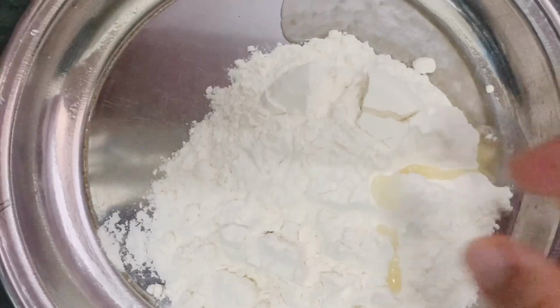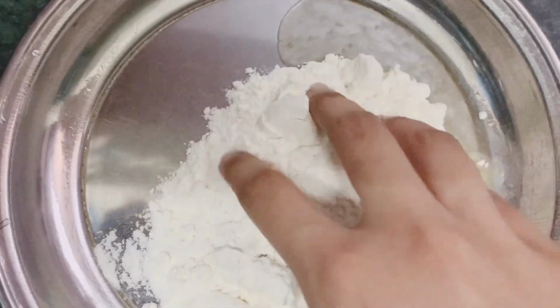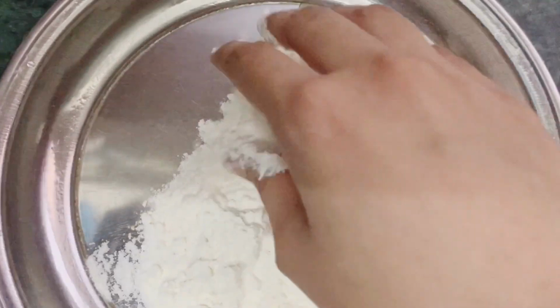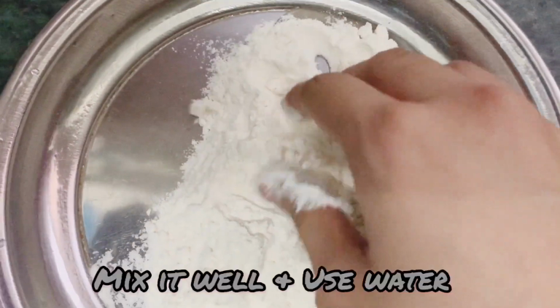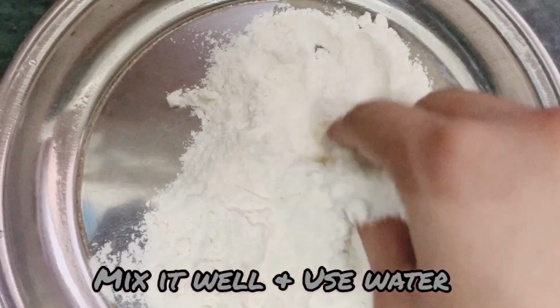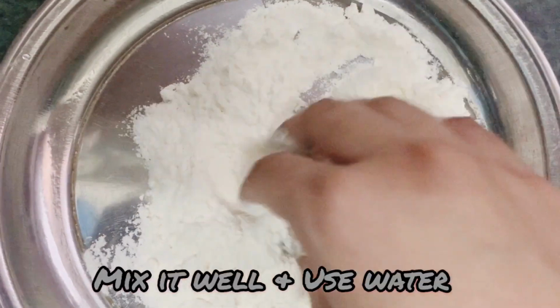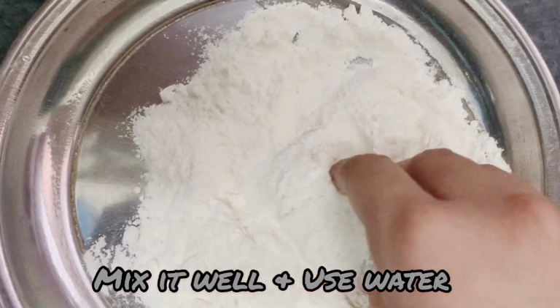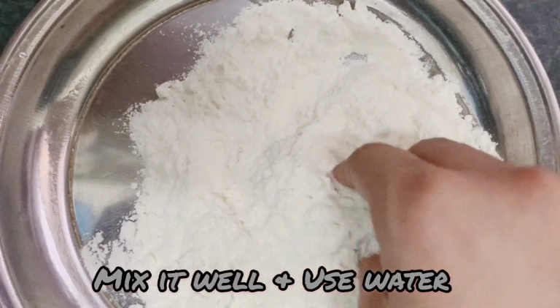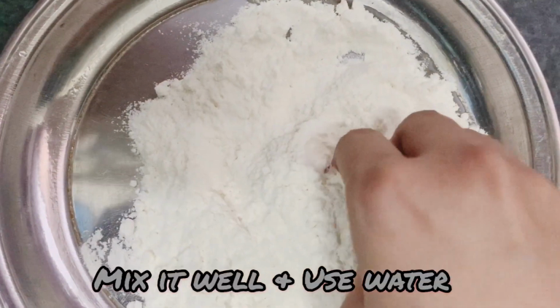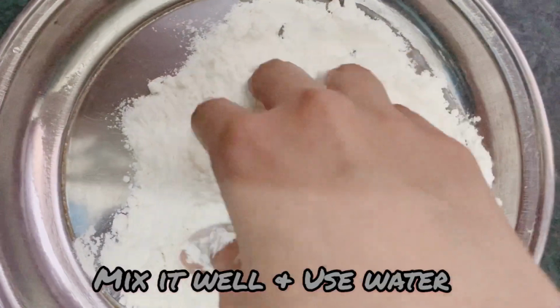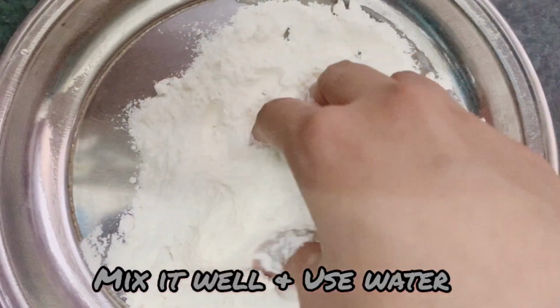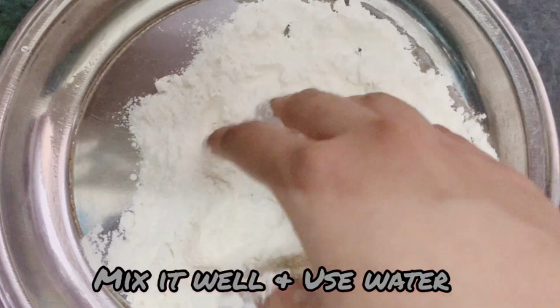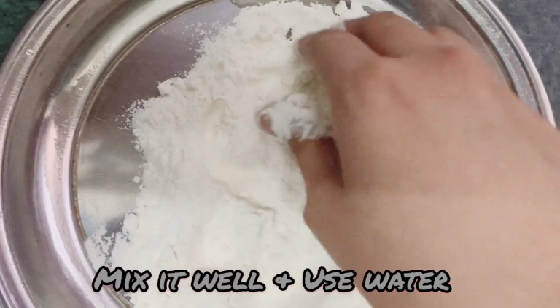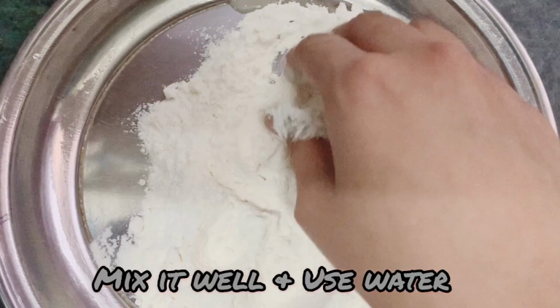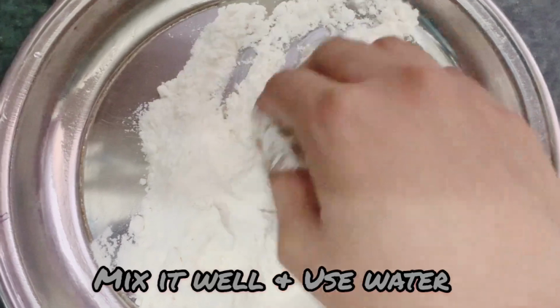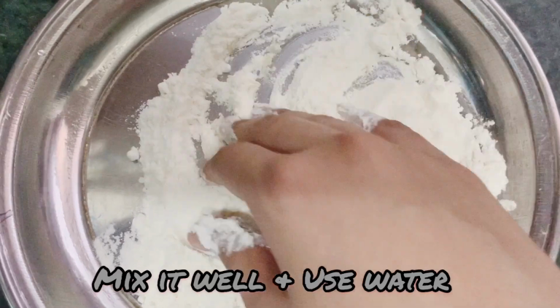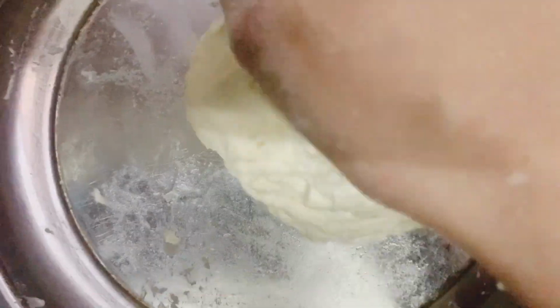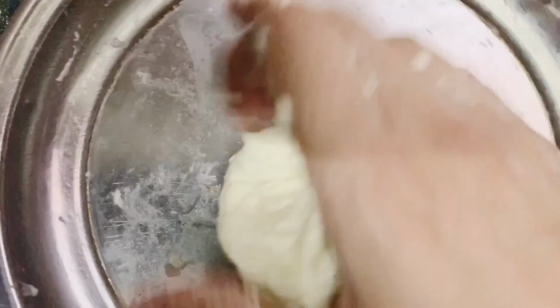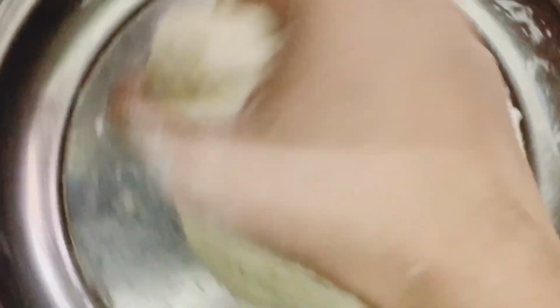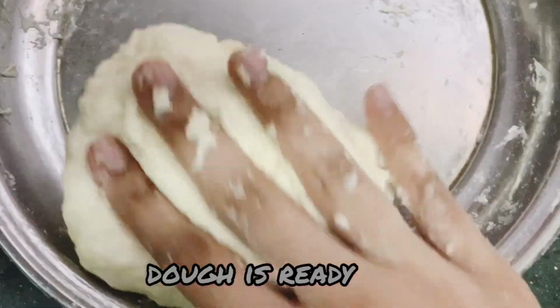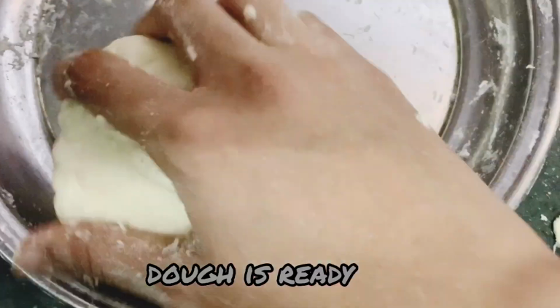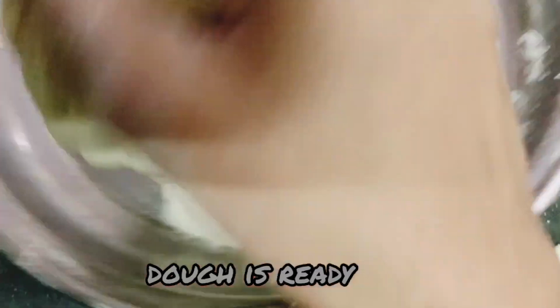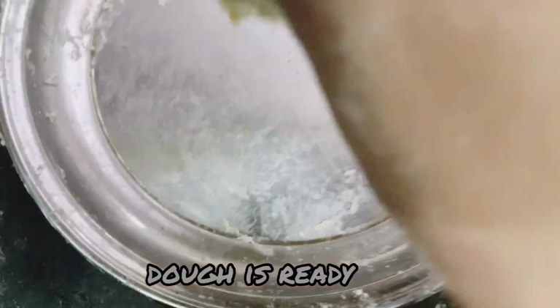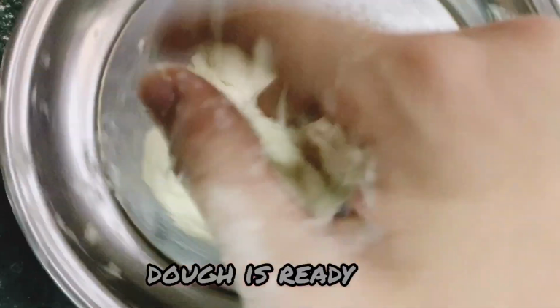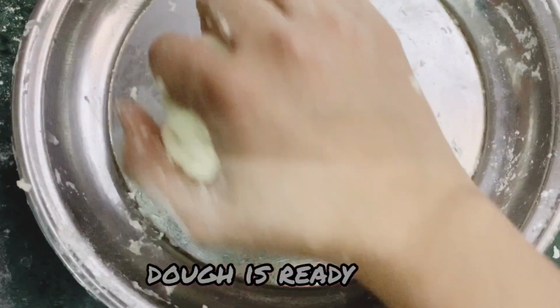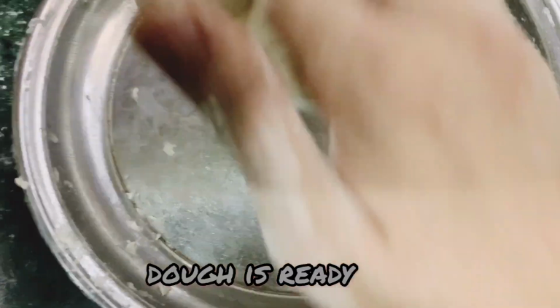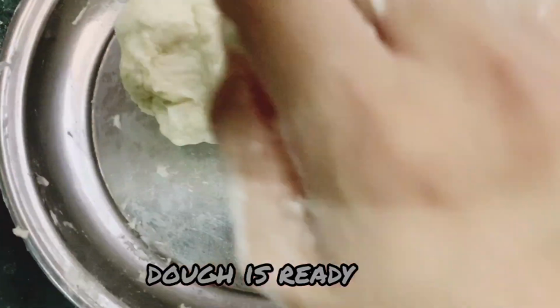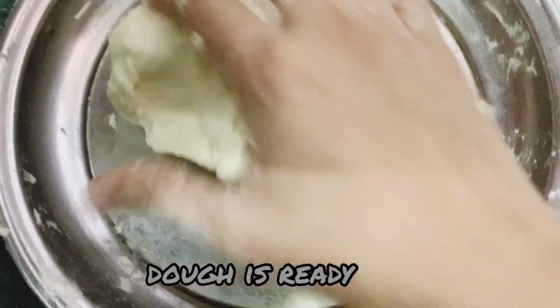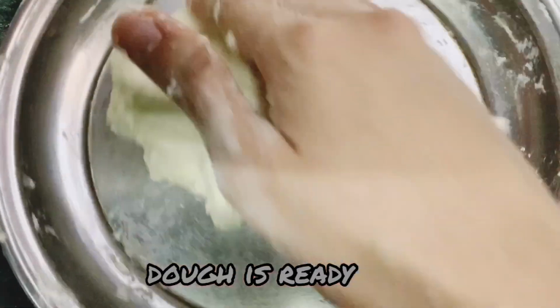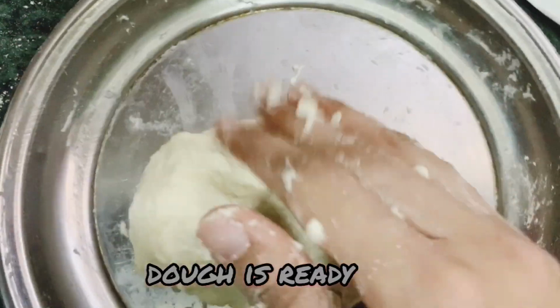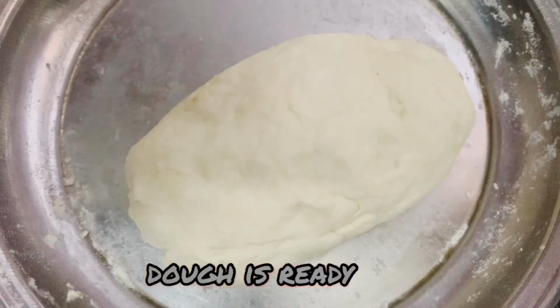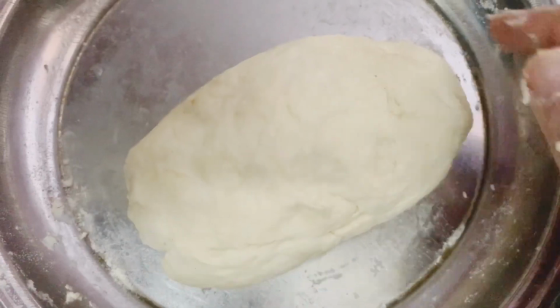Then you have to mix it well along with the water. You will make dough with the water, like this.